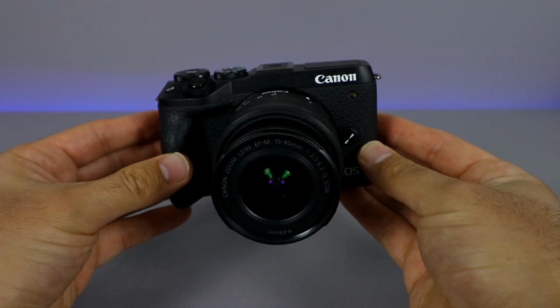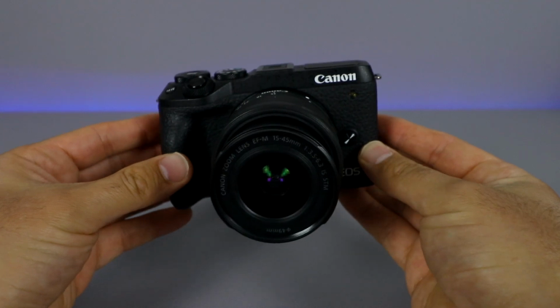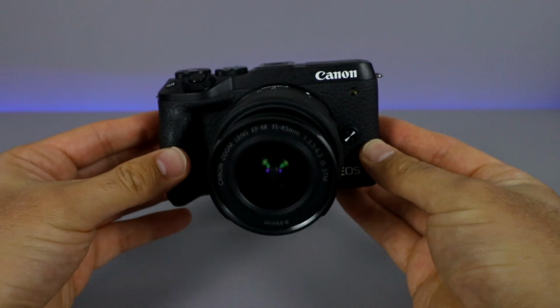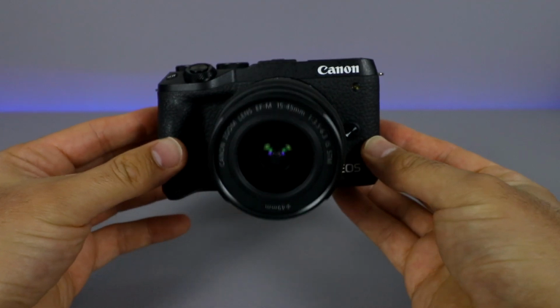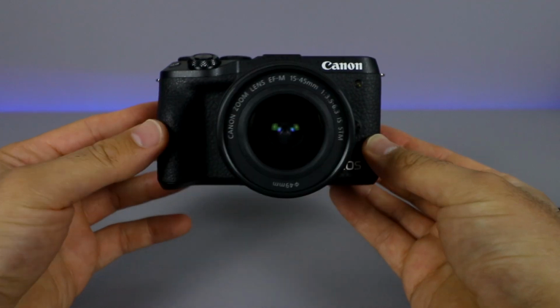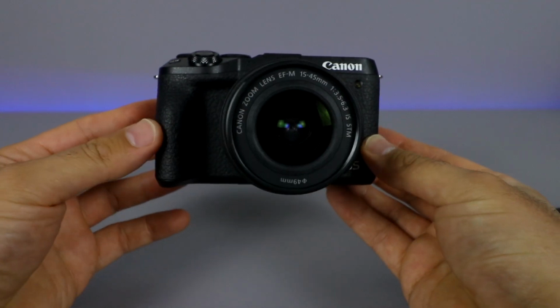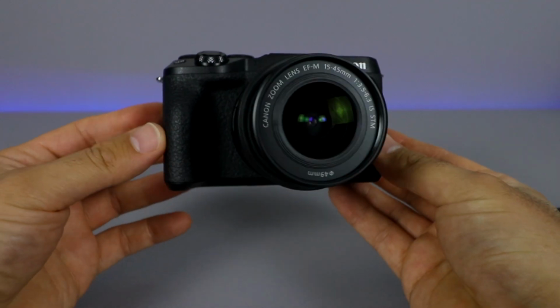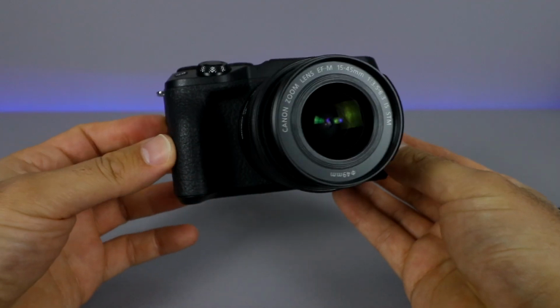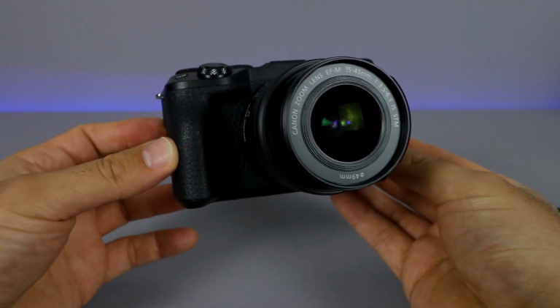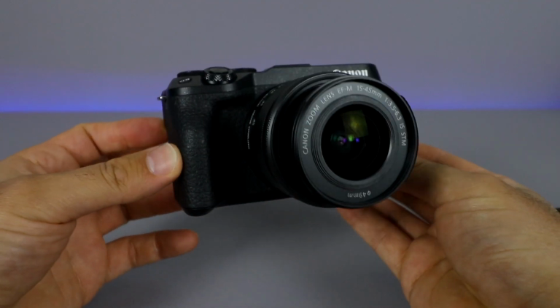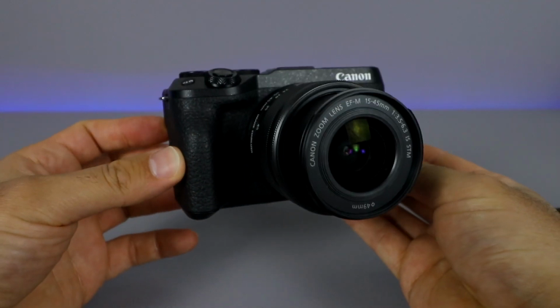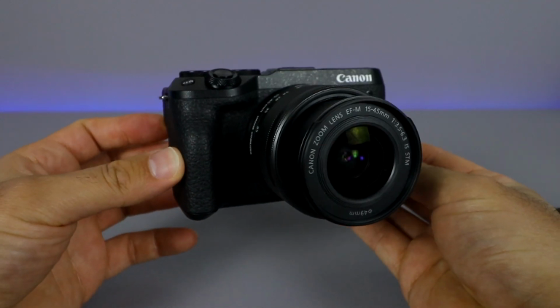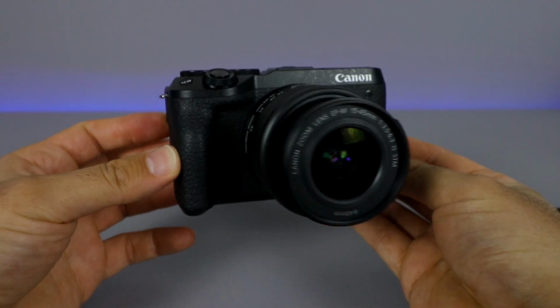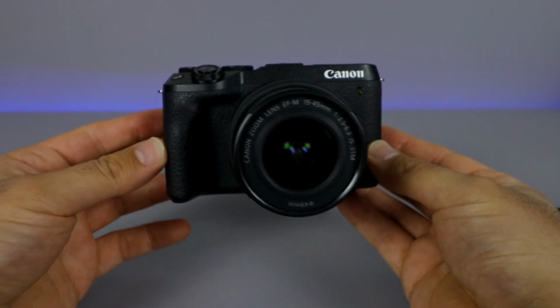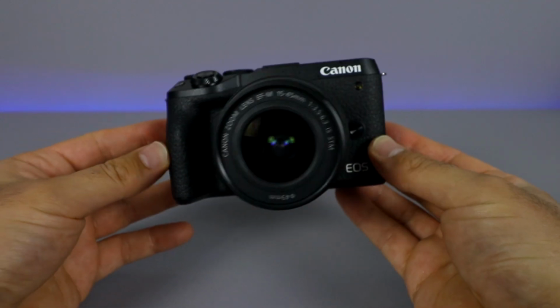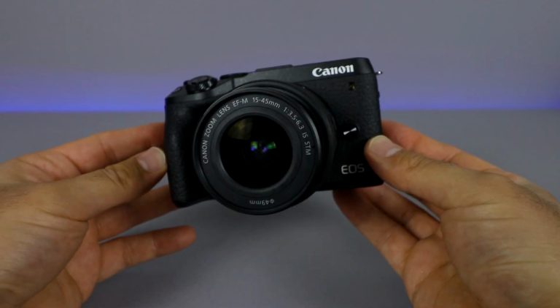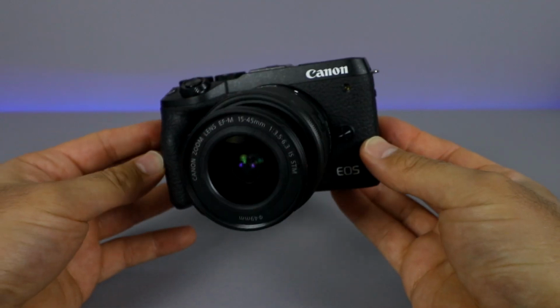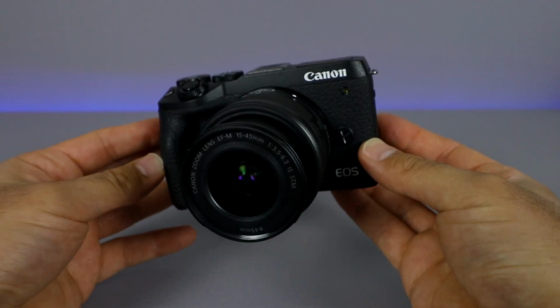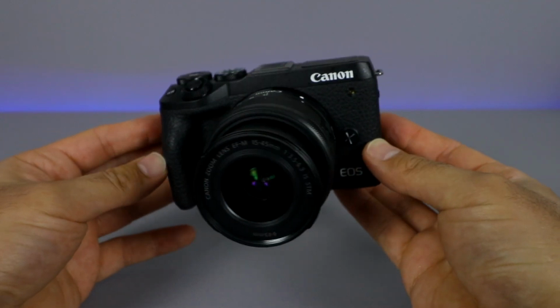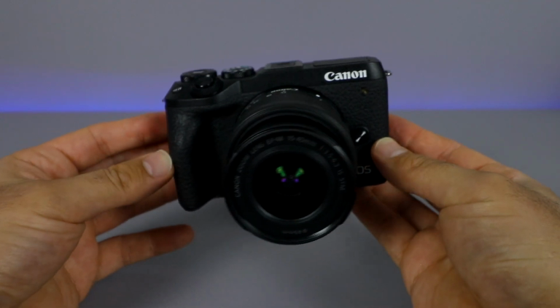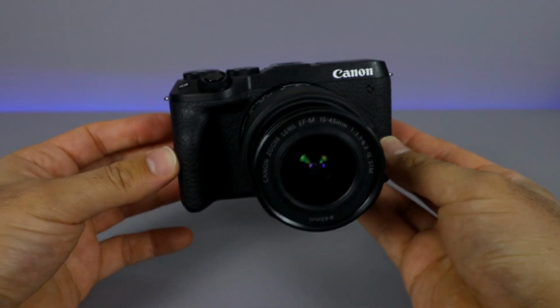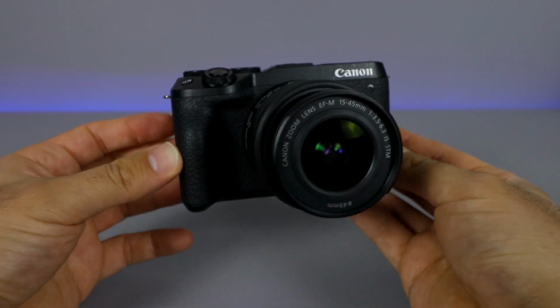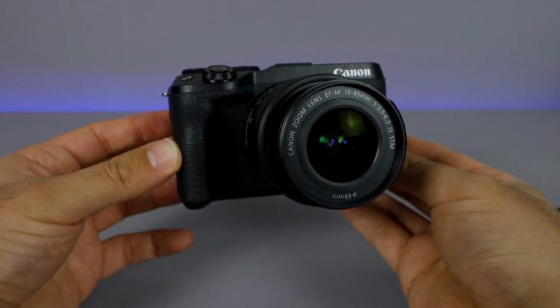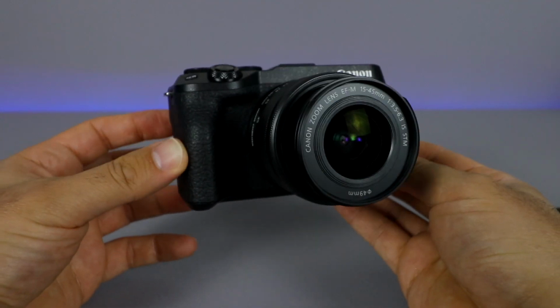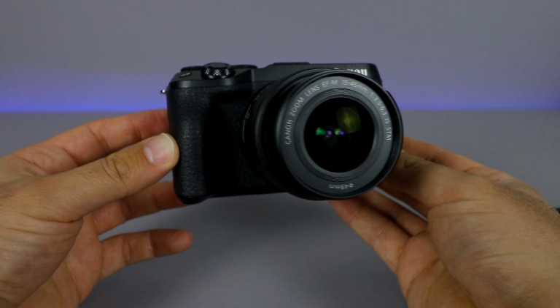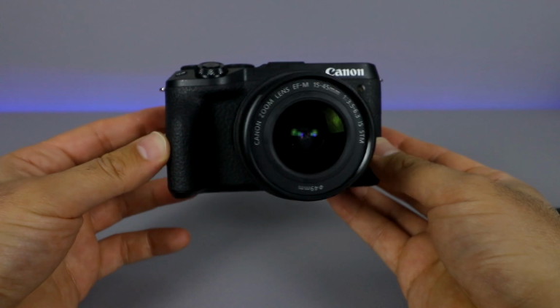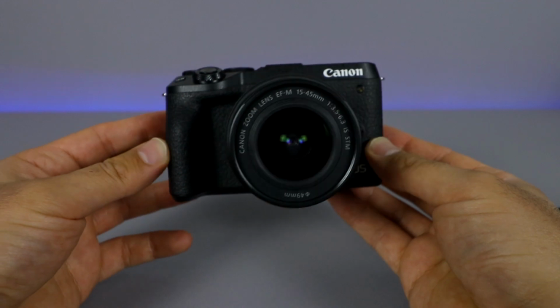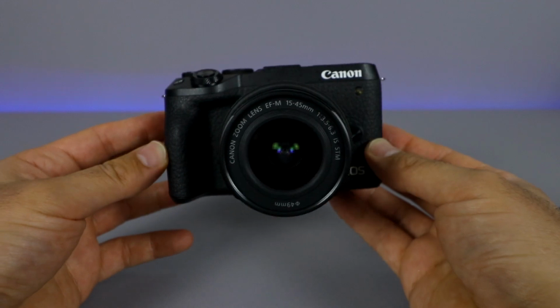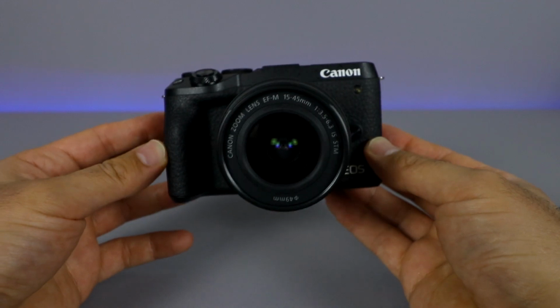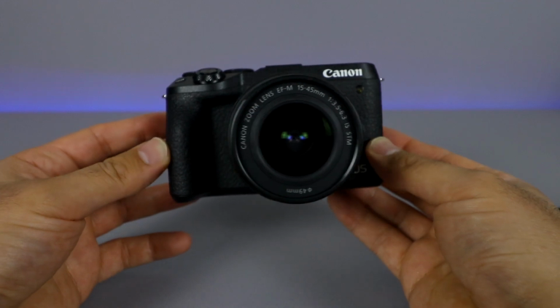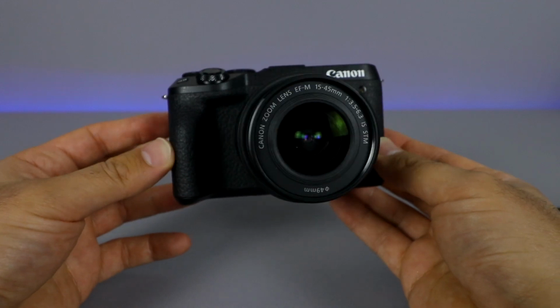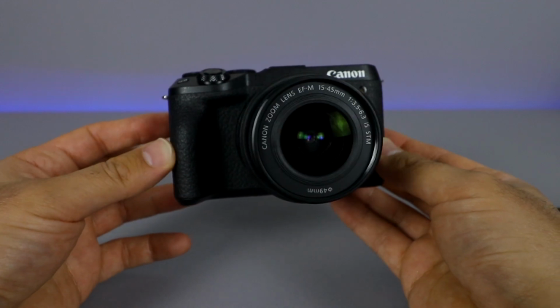Thank you very much for watching this unboxing video. Stay tuned for more videos on this camera, and I'll catch you guys on the next one. Bye-bye.